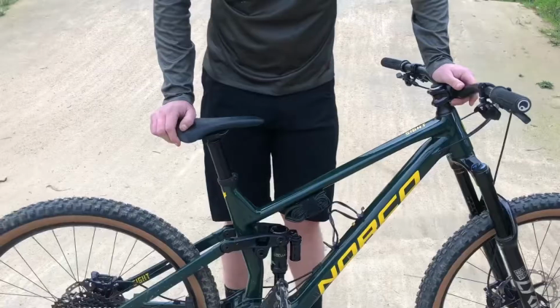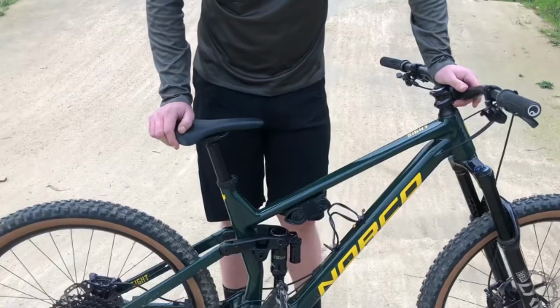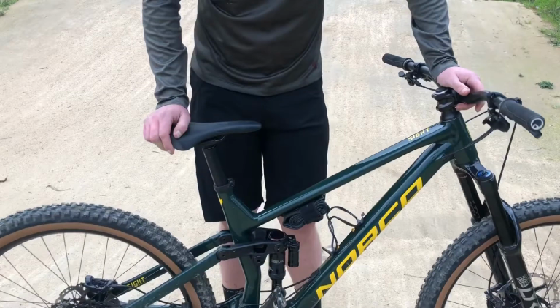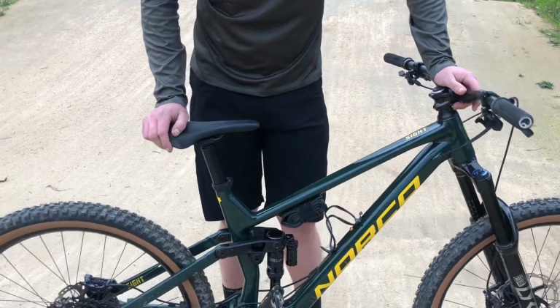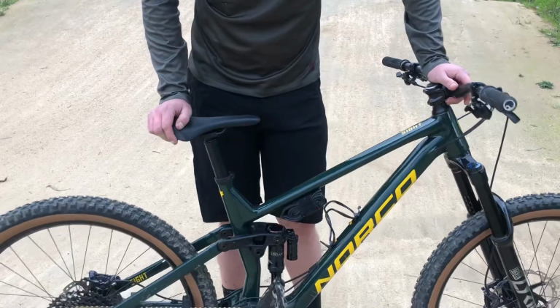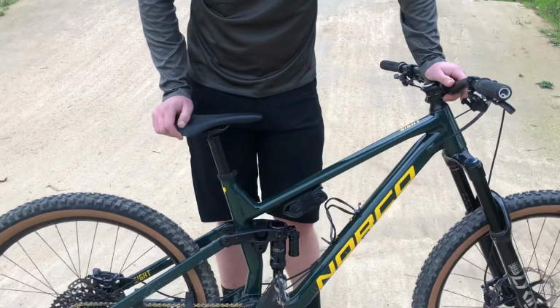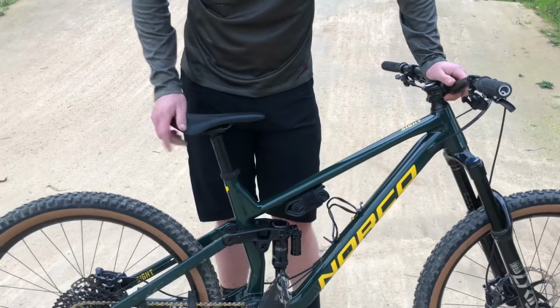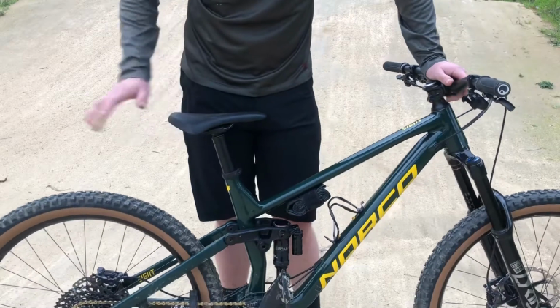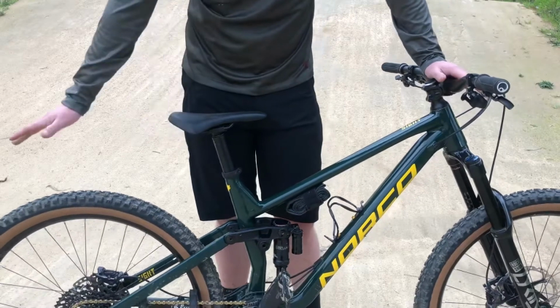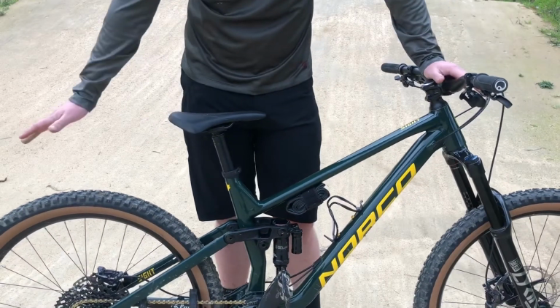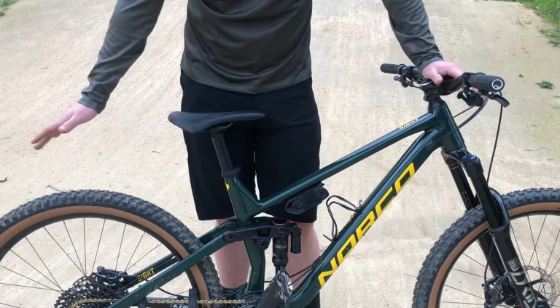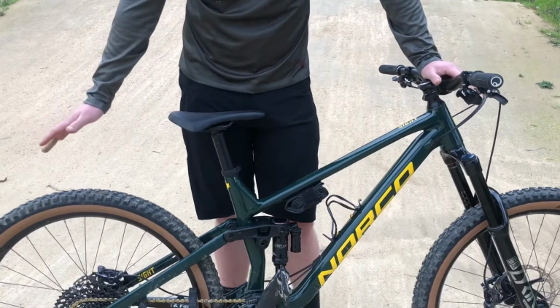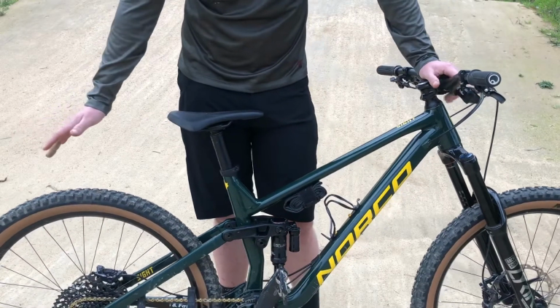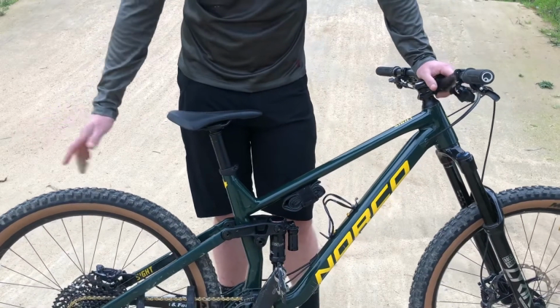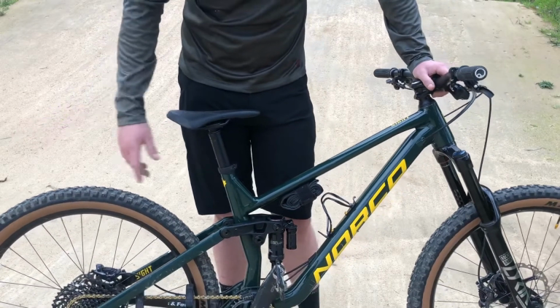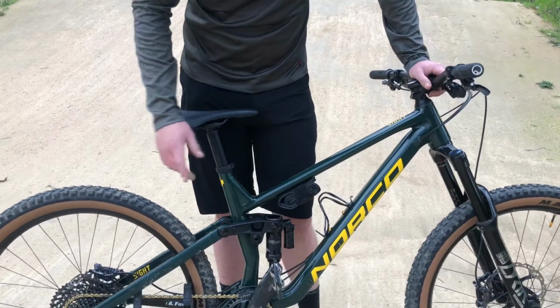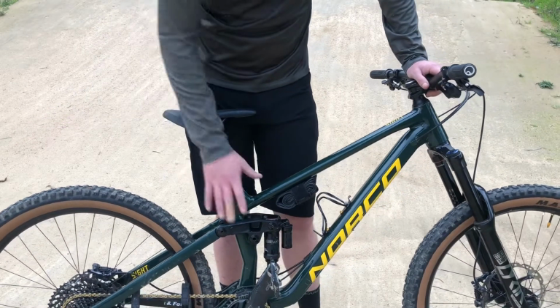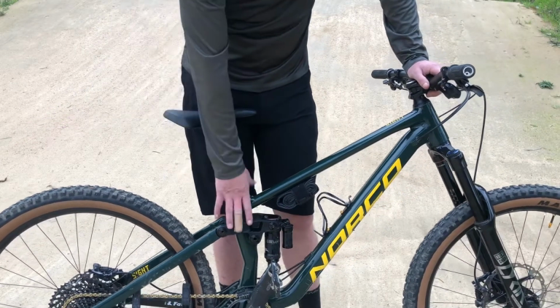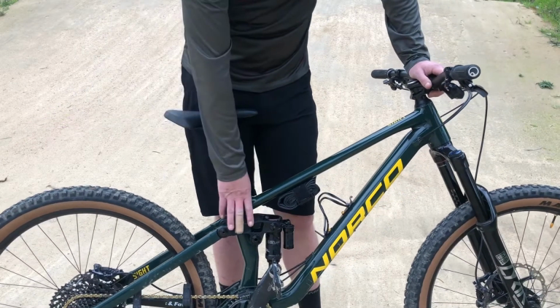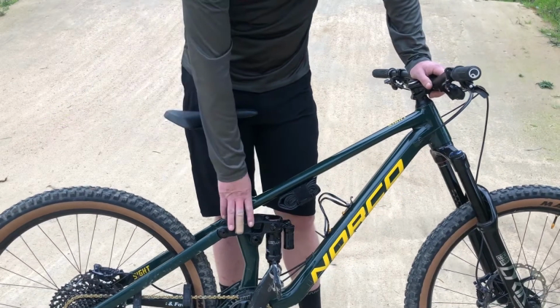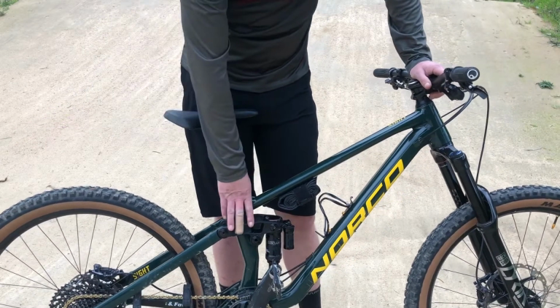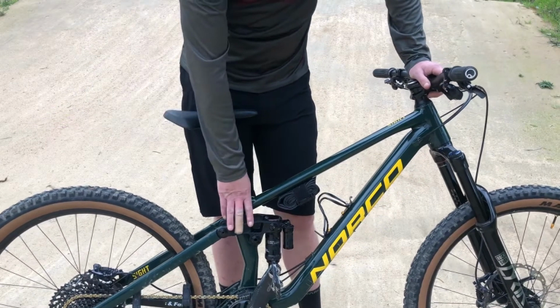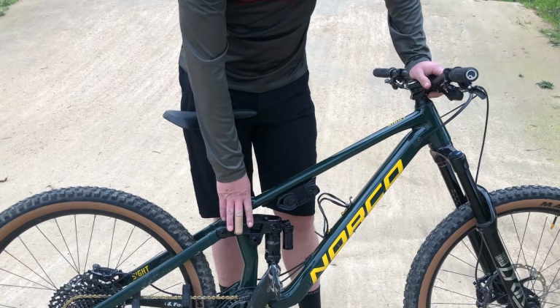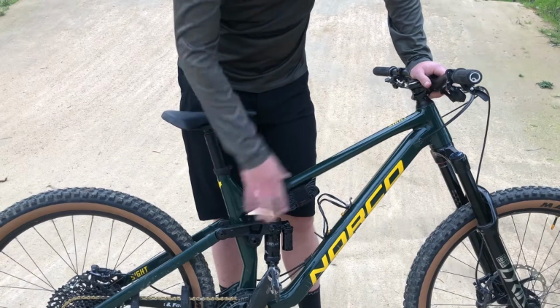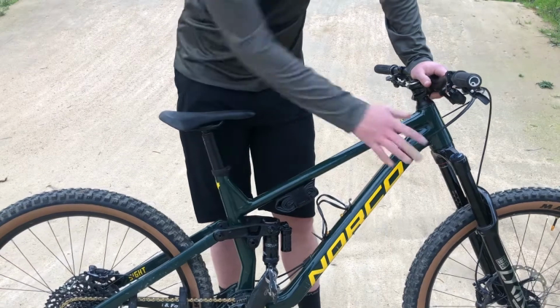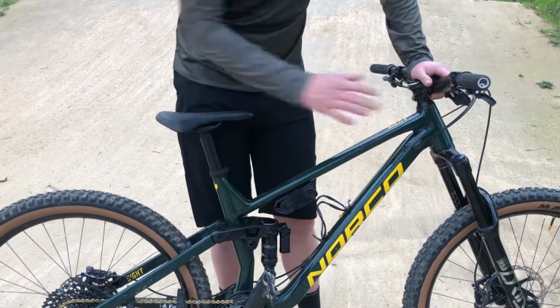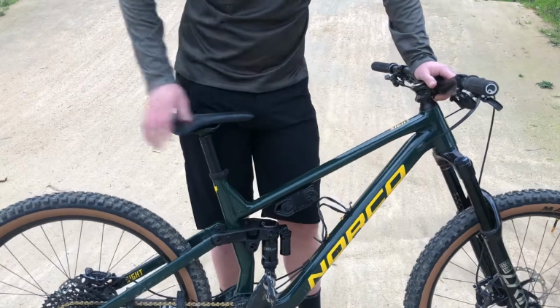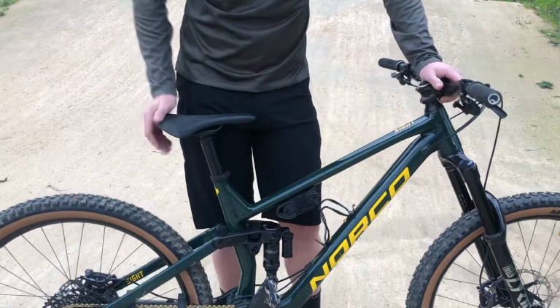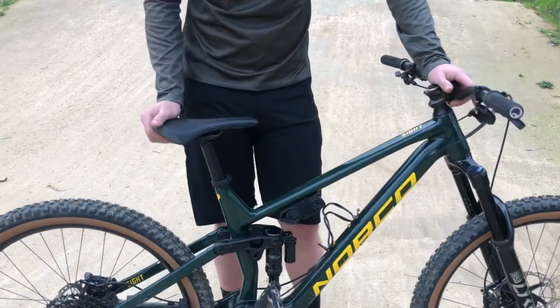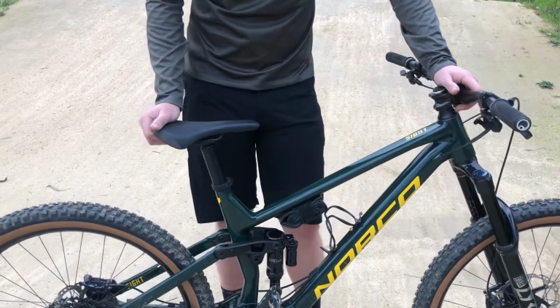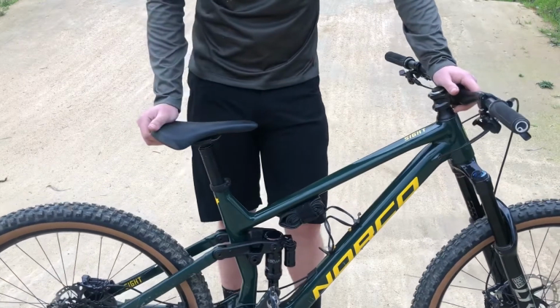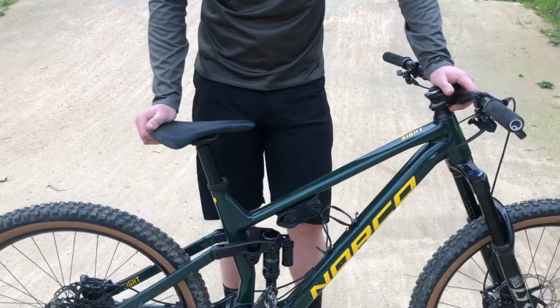This bike here is 27.5 inch wheels, 150 millimeters of rear travel and 160 millimeters of front travel.